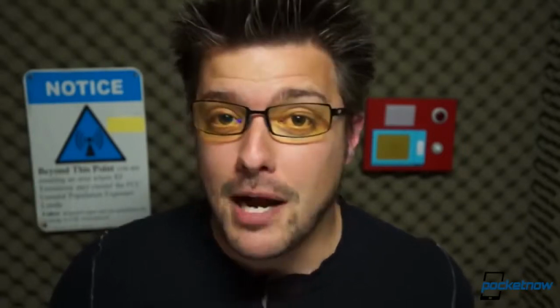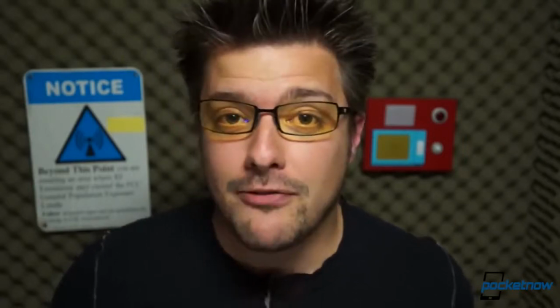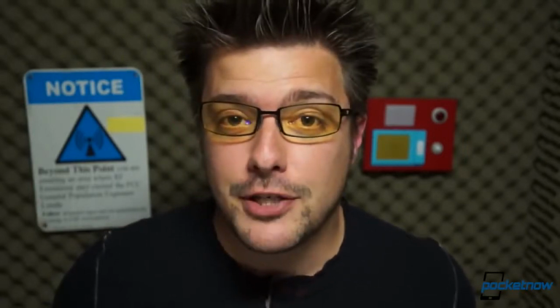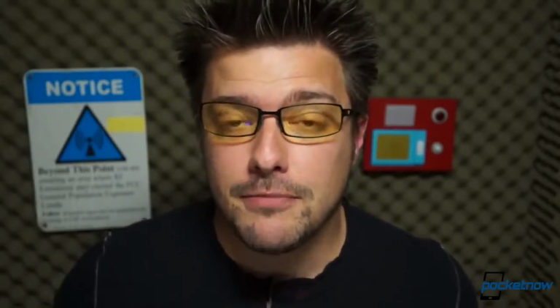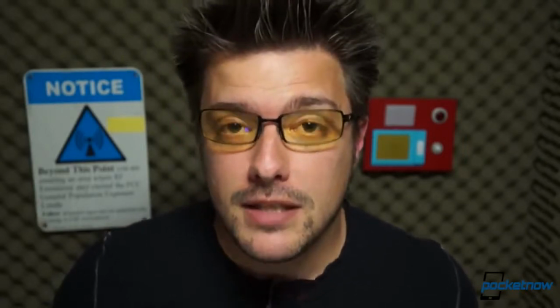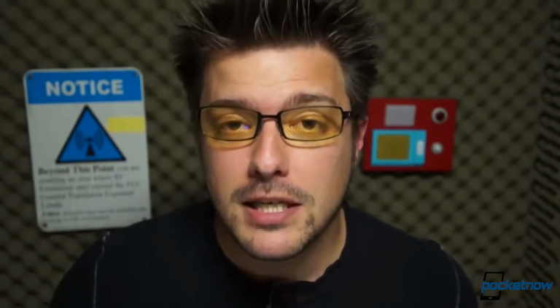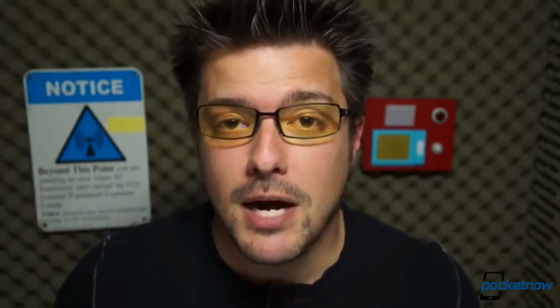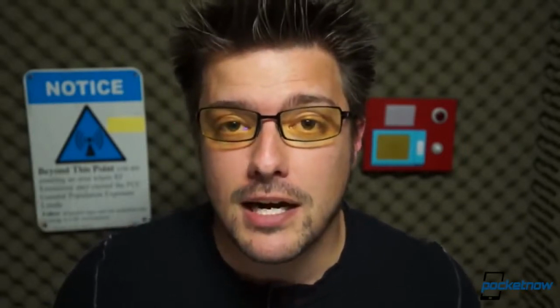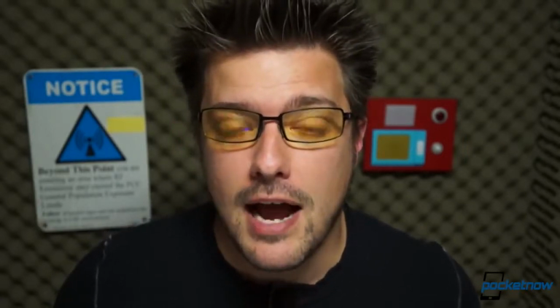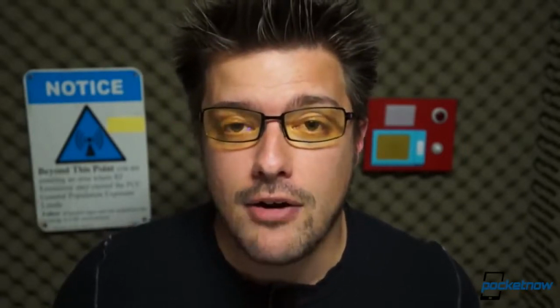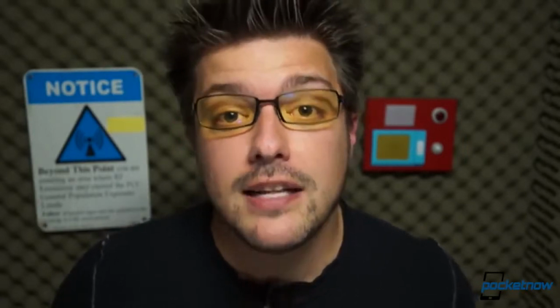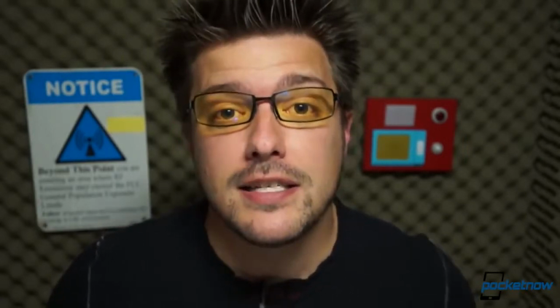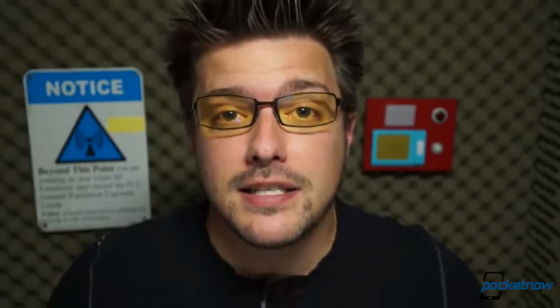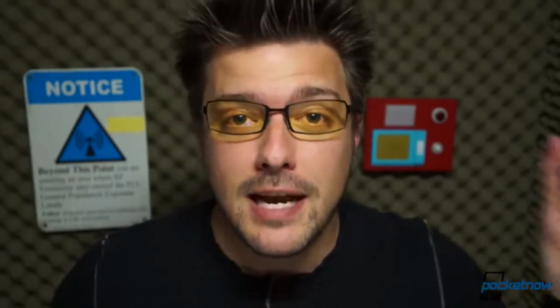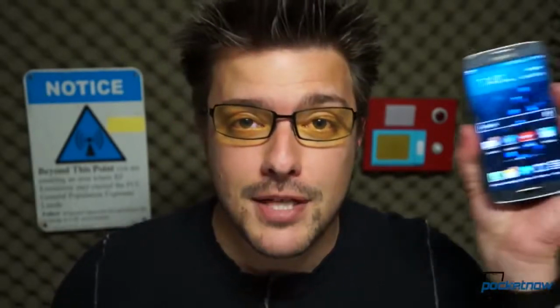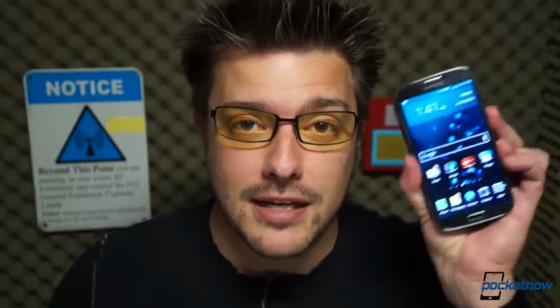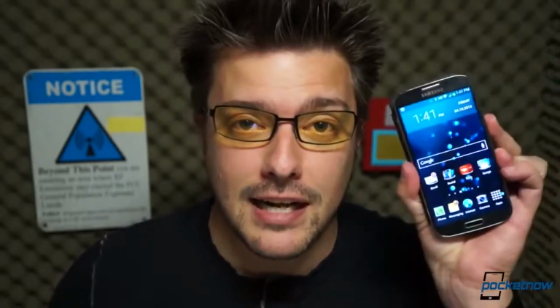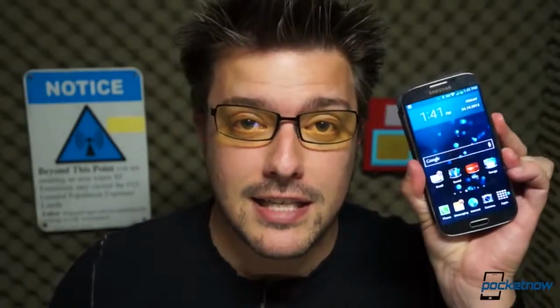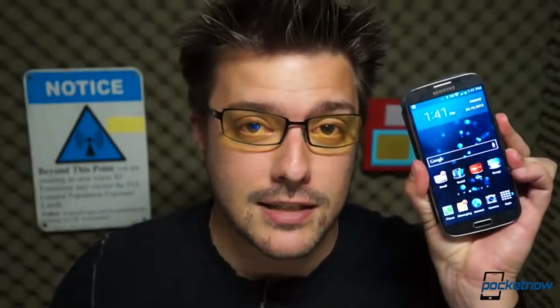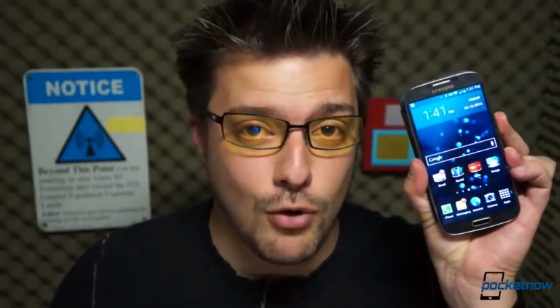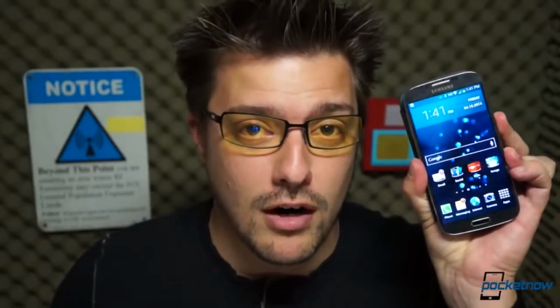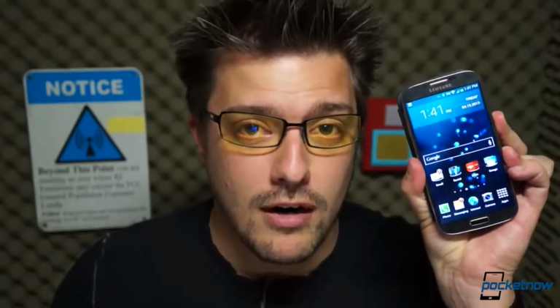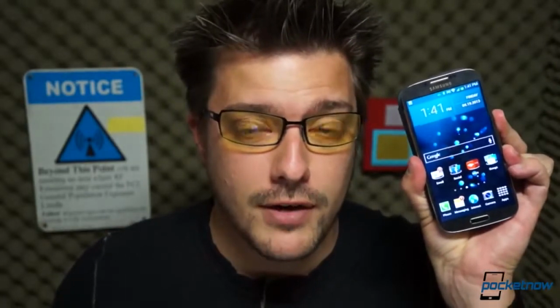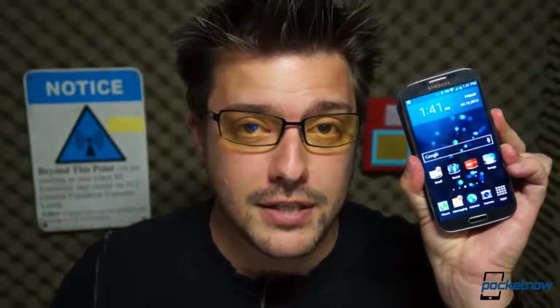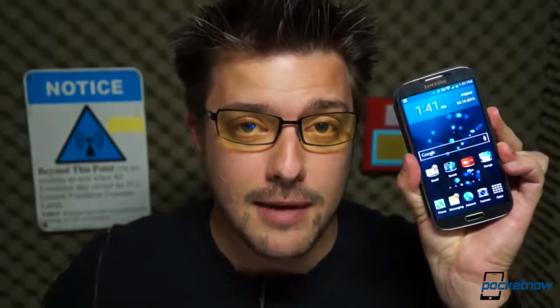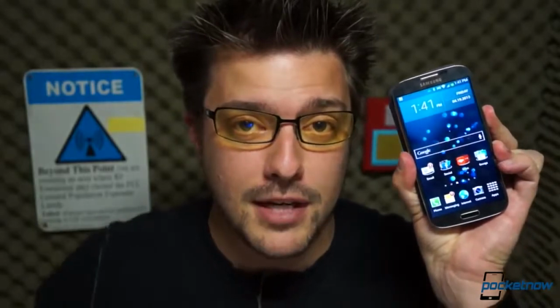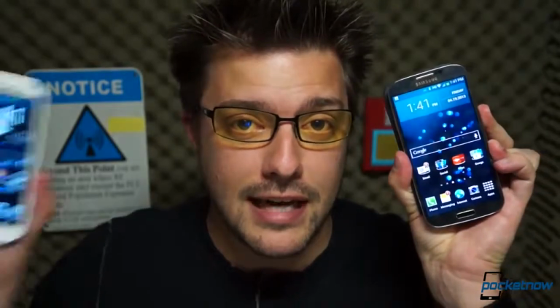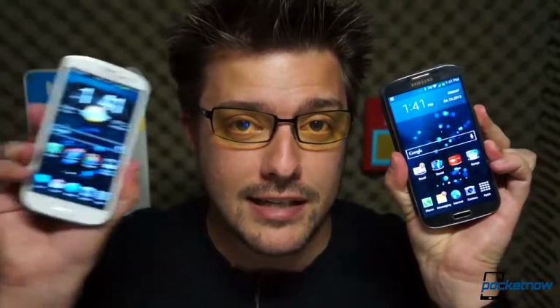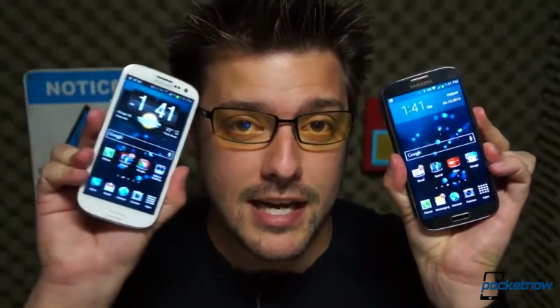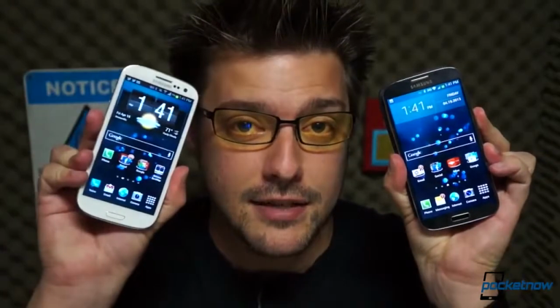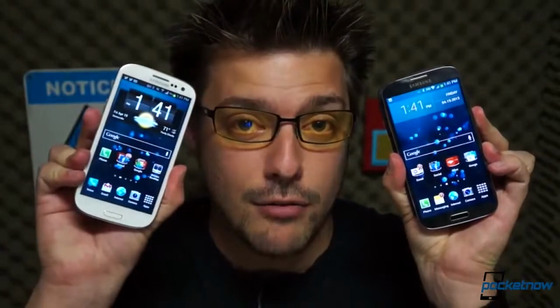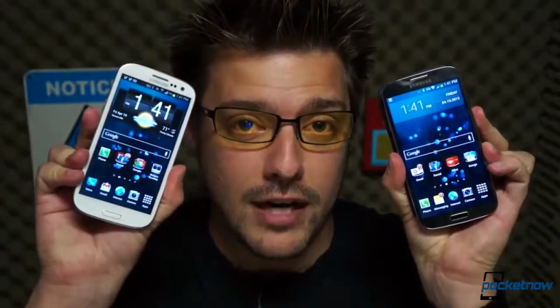I'm Michael Fisher, this is Pocketnow, and this is Samsung Galaxy S4 vs. Samsung Galaxy S3.